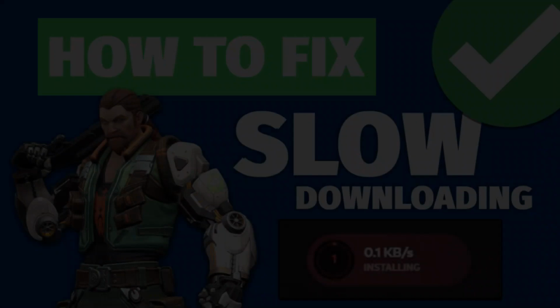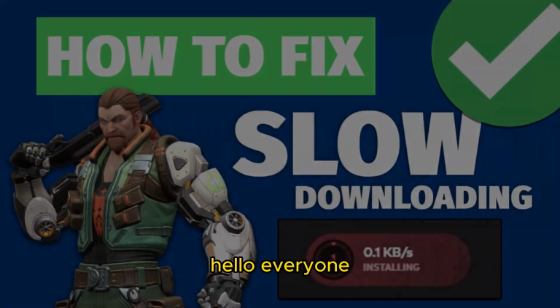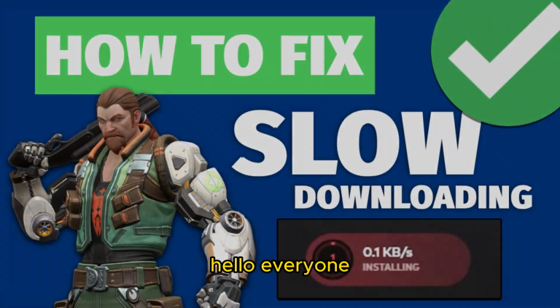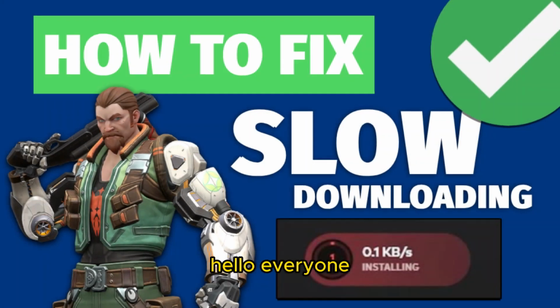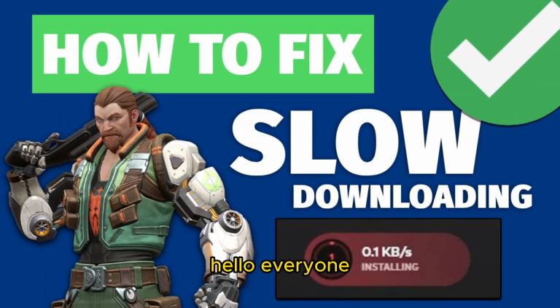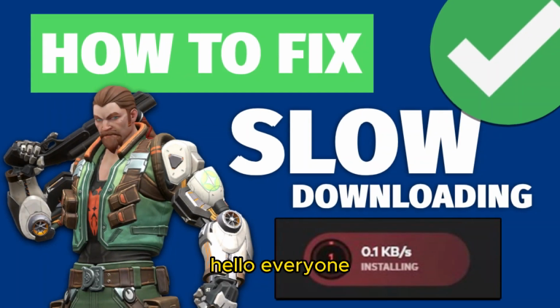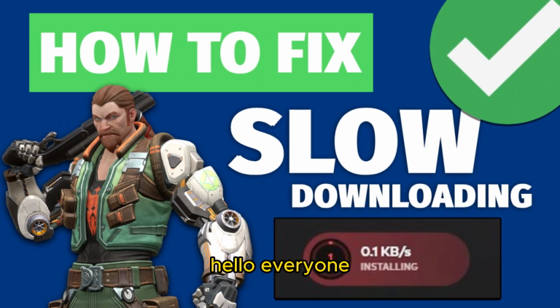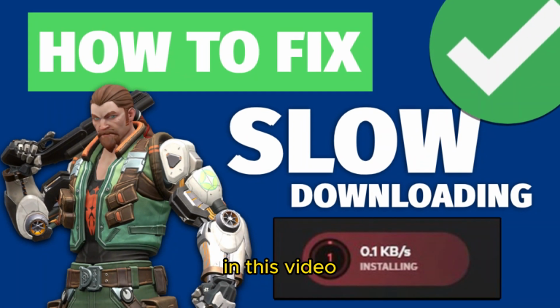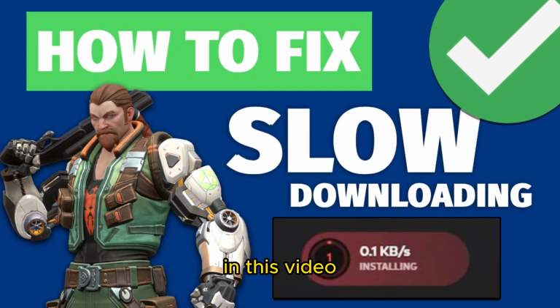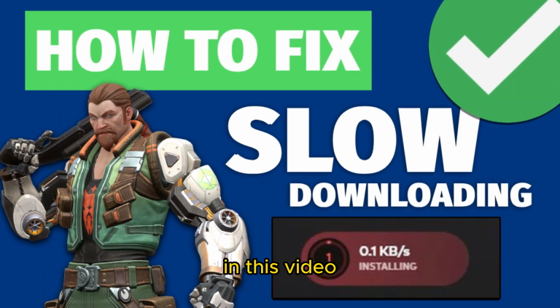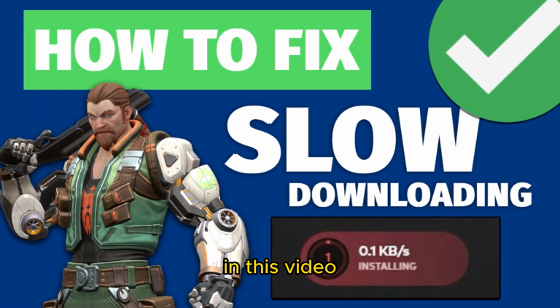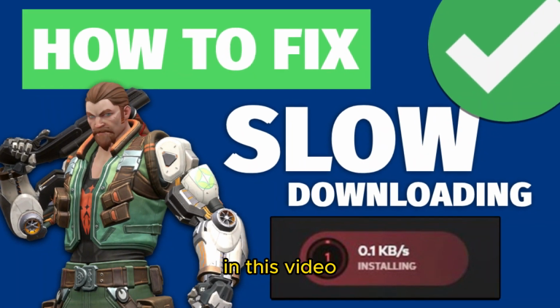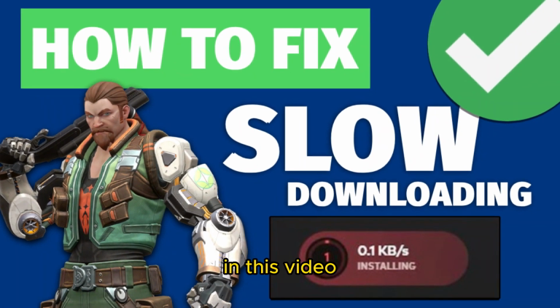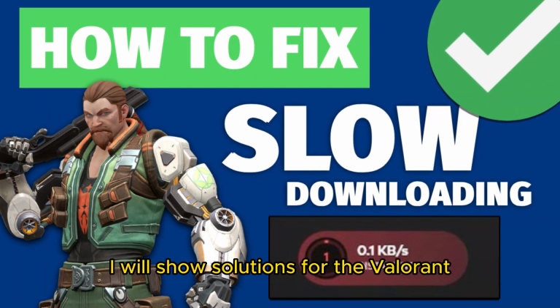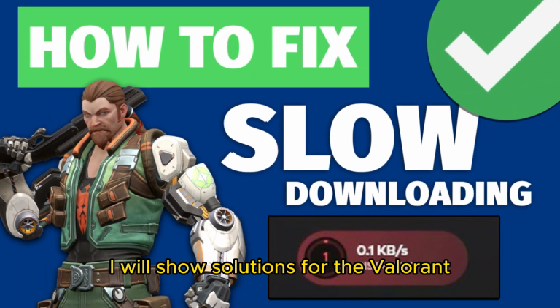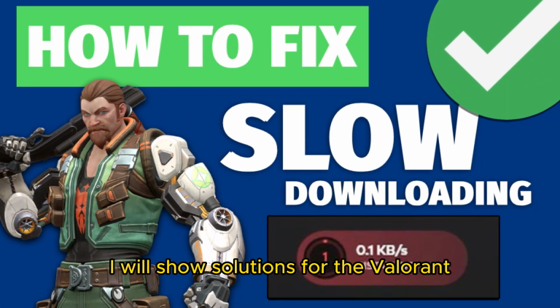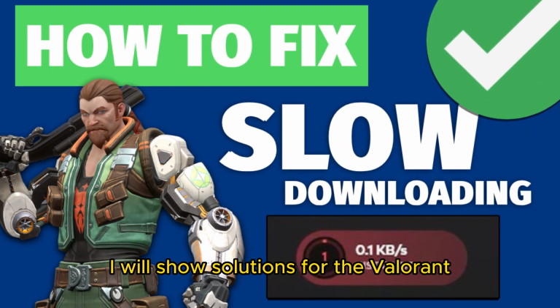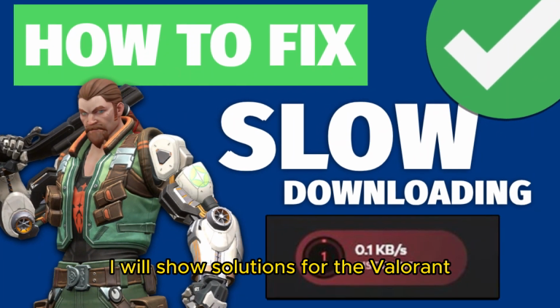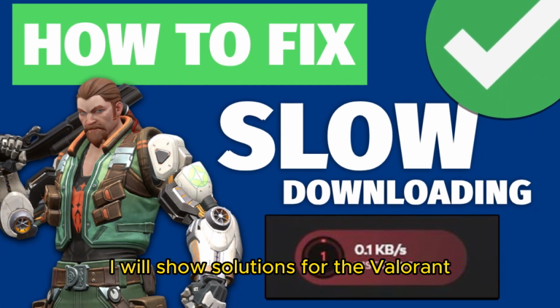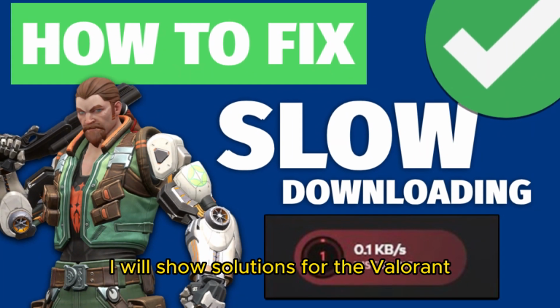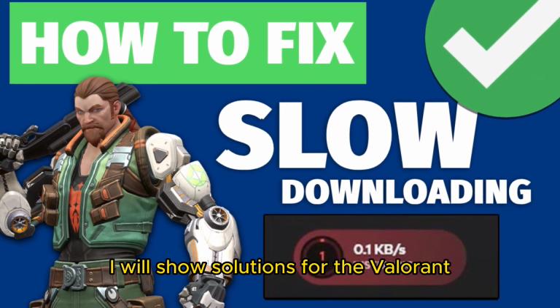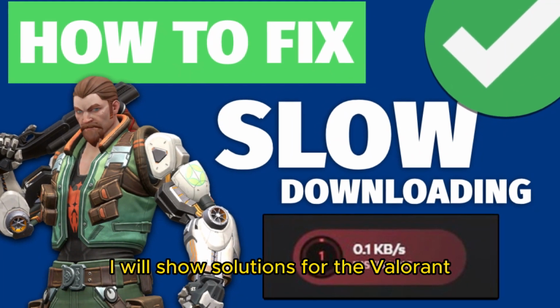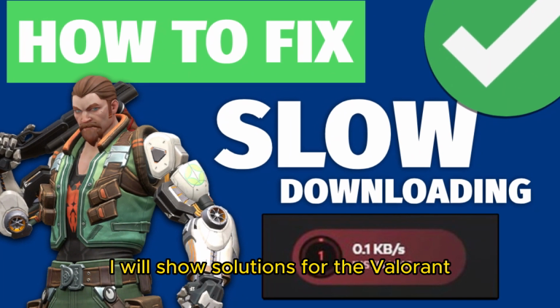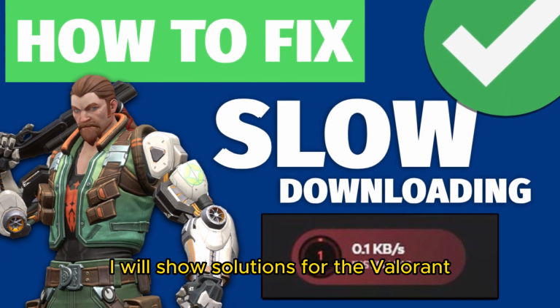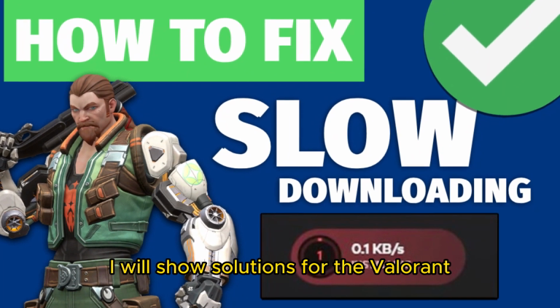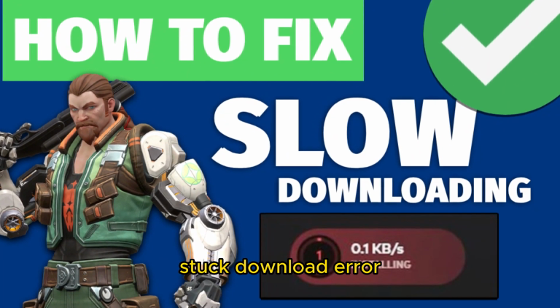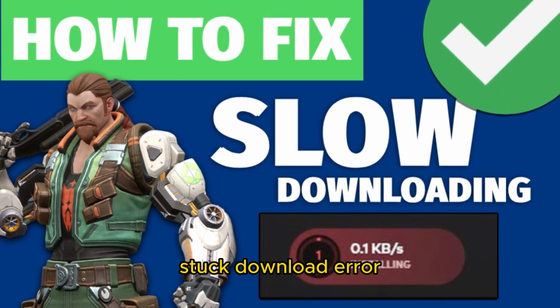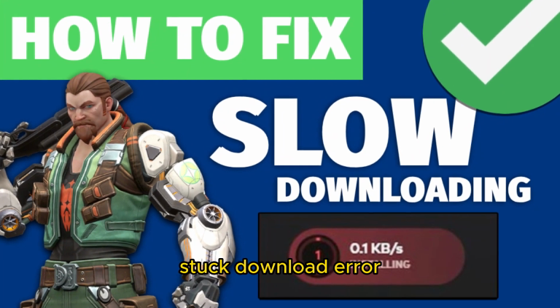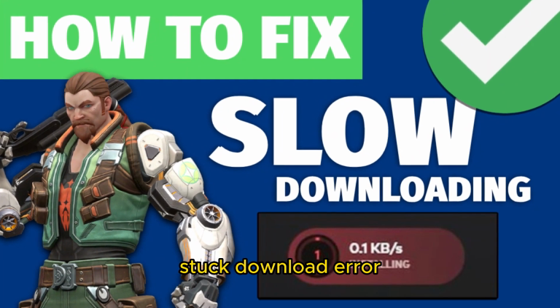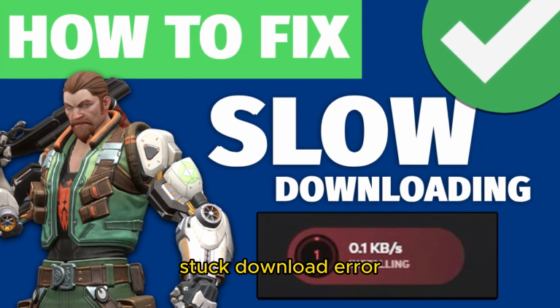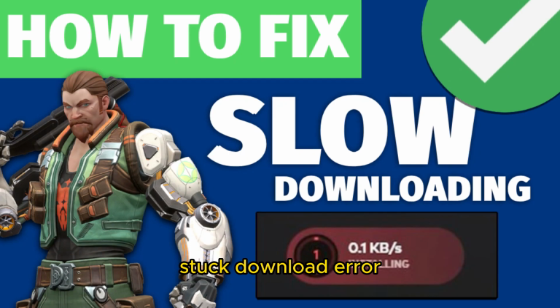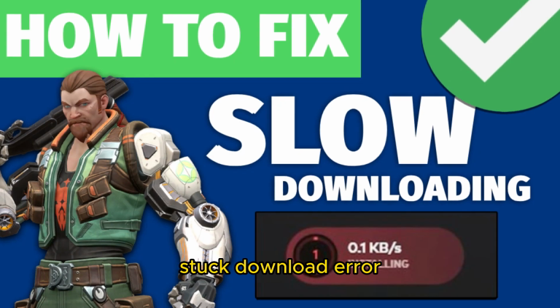Hello everyone, in this video I will show solutions for the Valorant stuck download error.